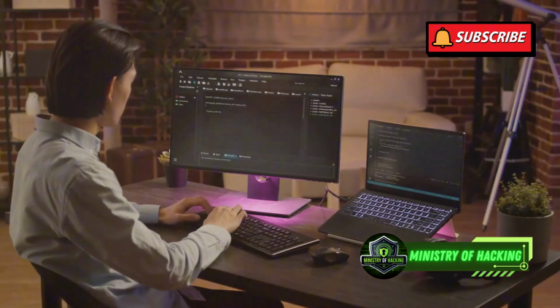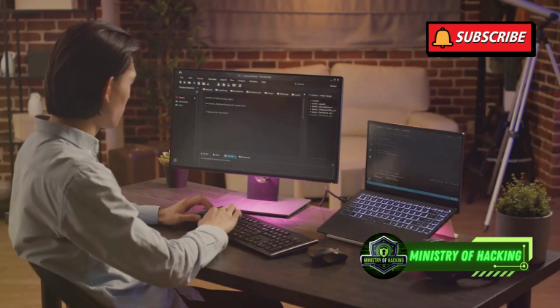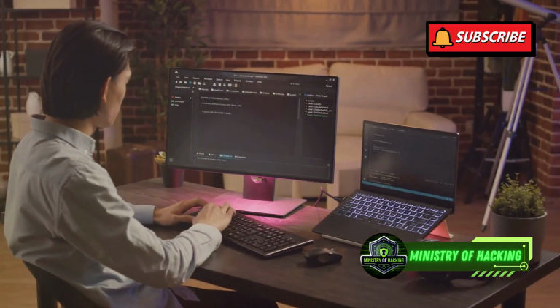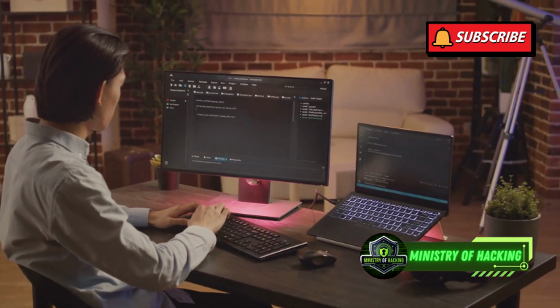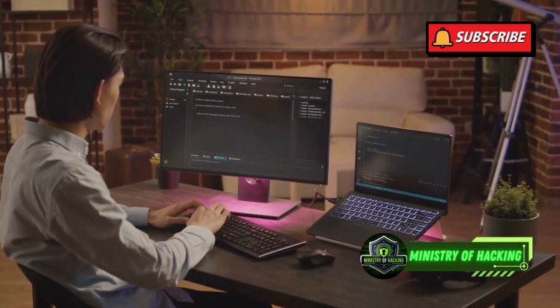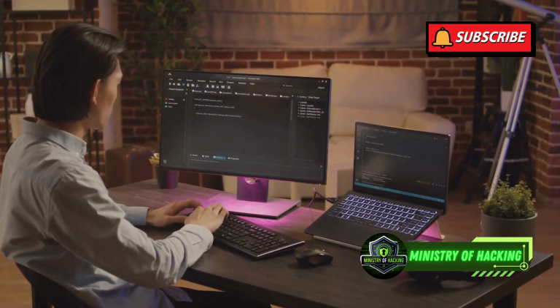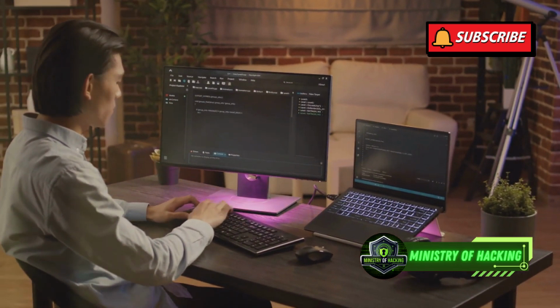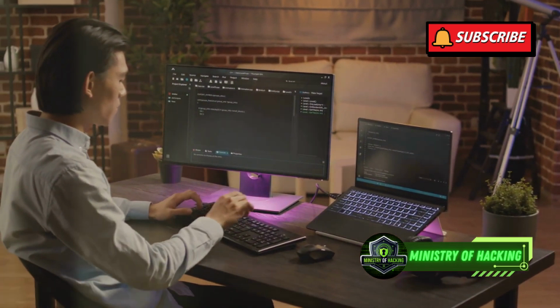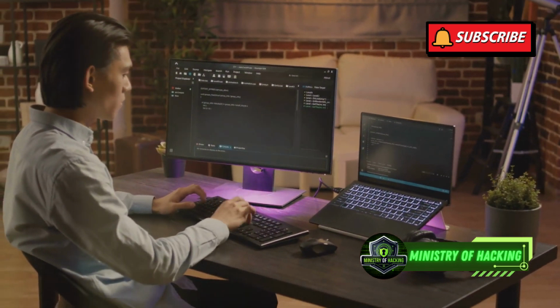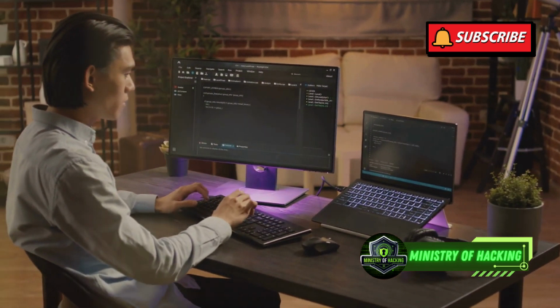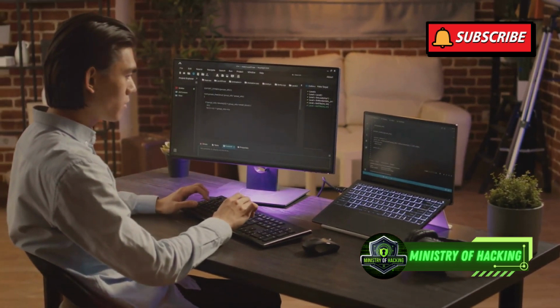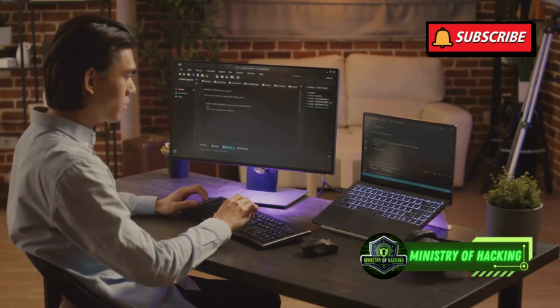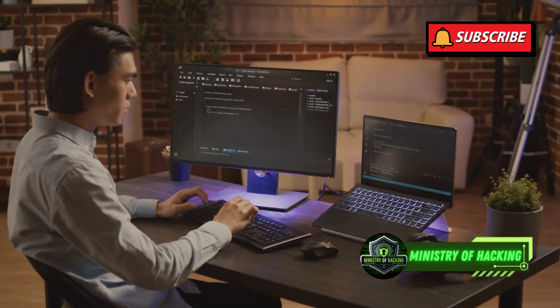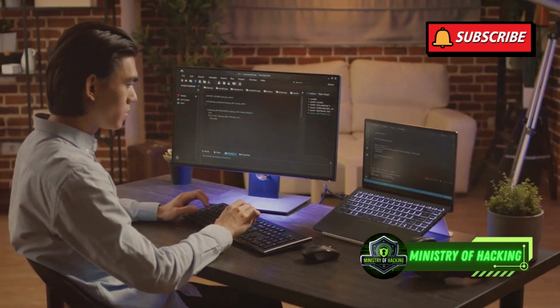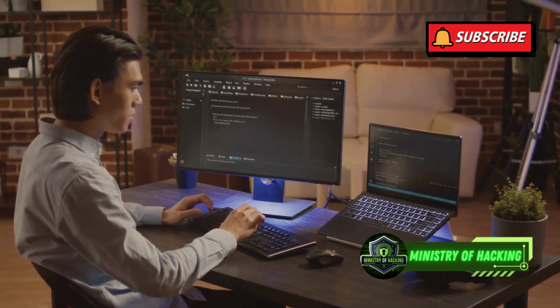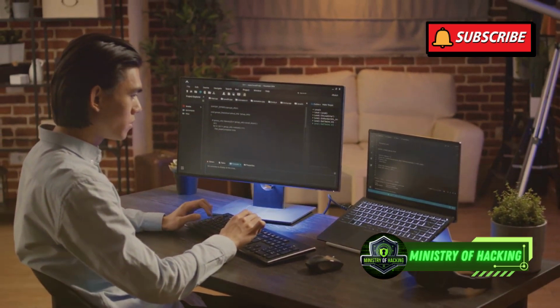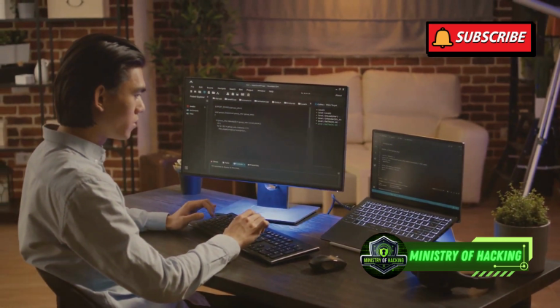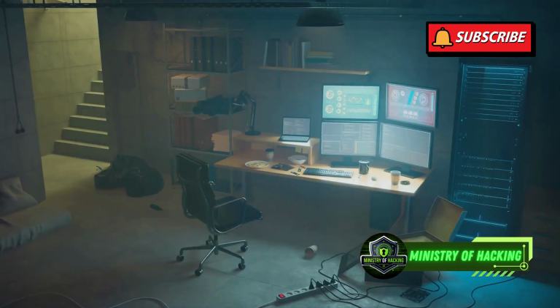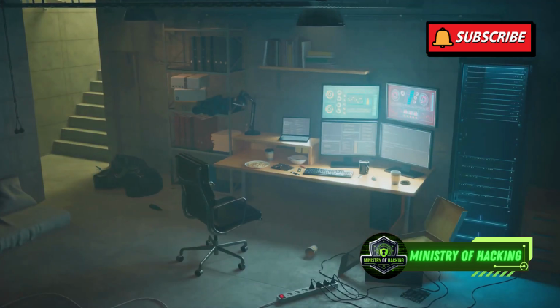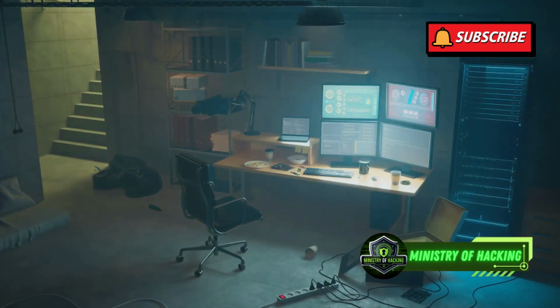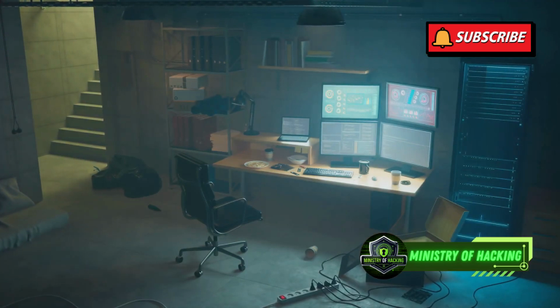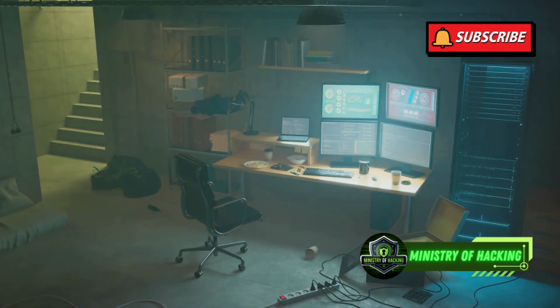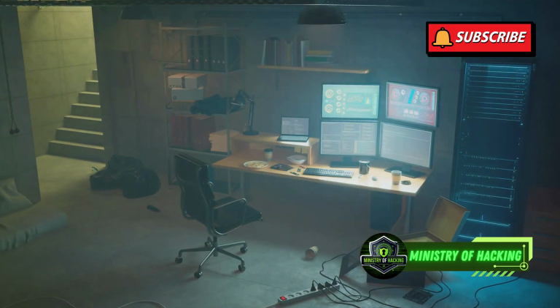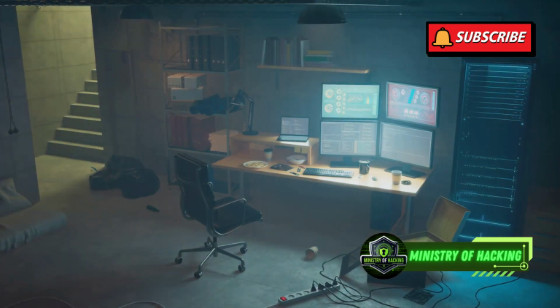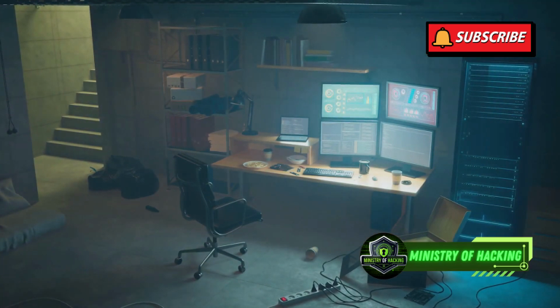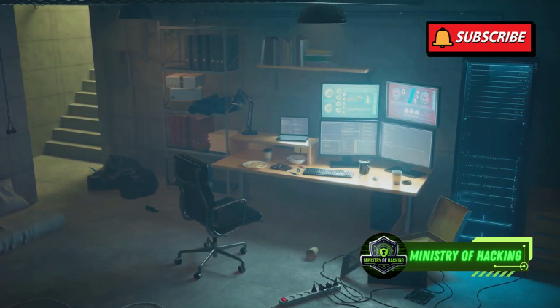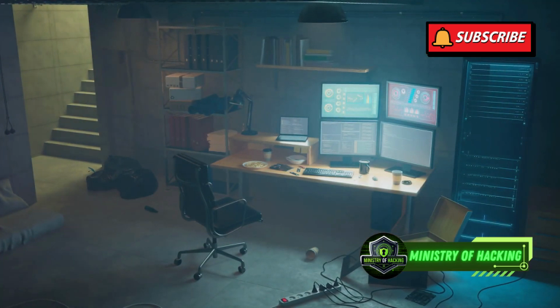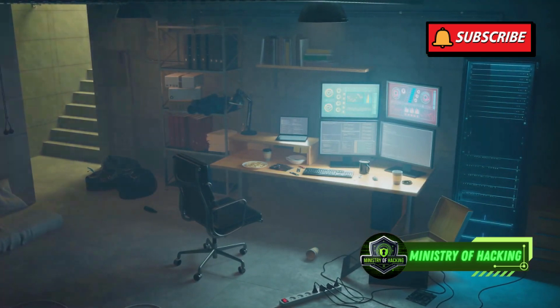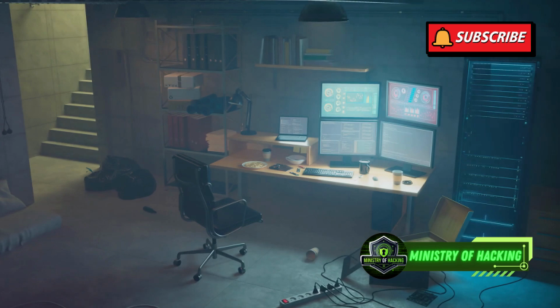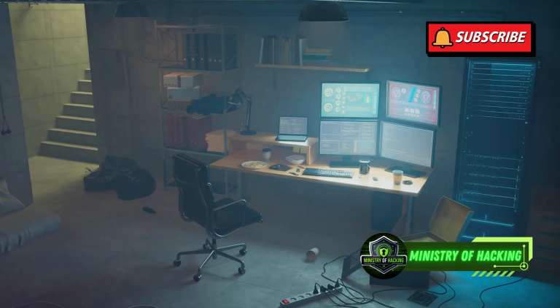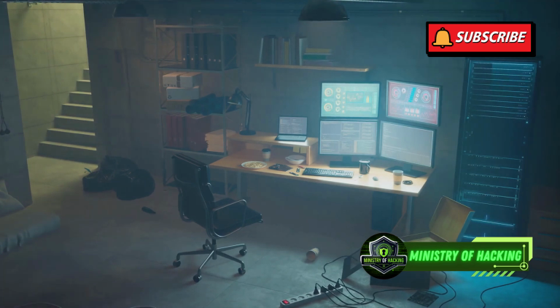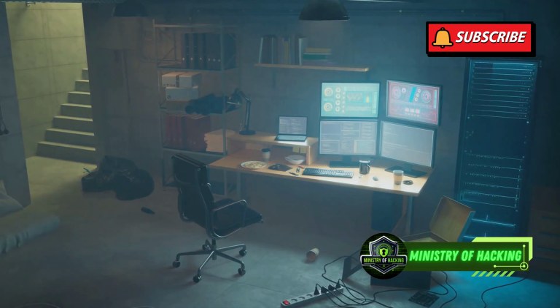Today, we're diving into the exciting world of ethical hacking by setting up your very own pen testing lab at home.